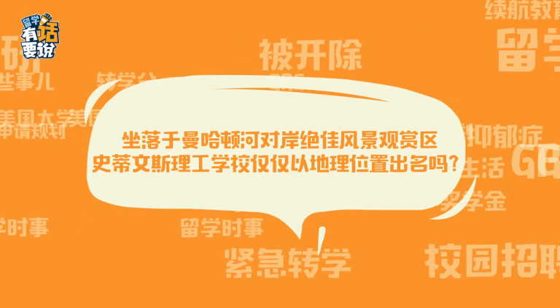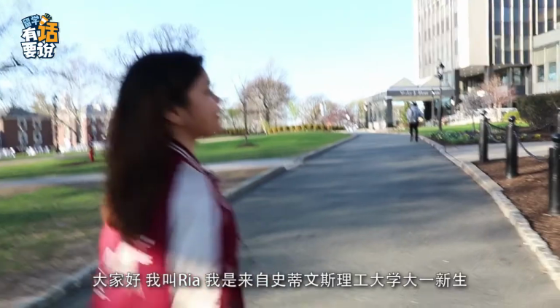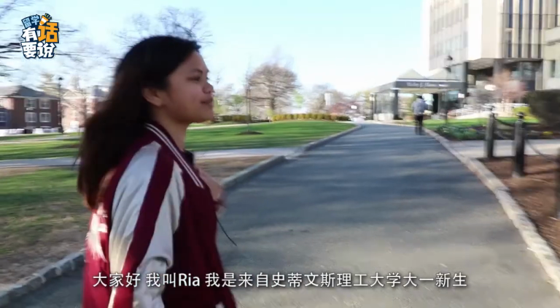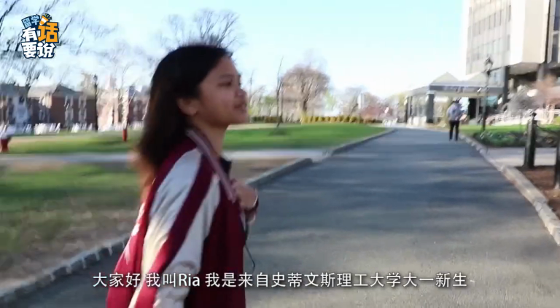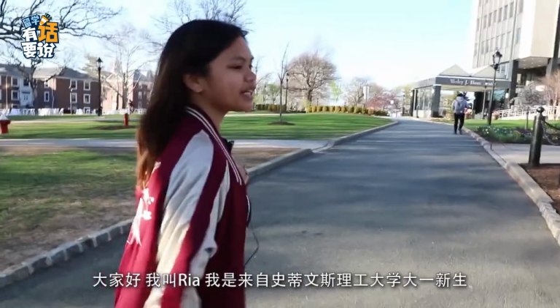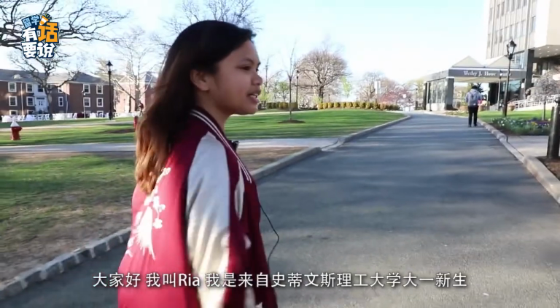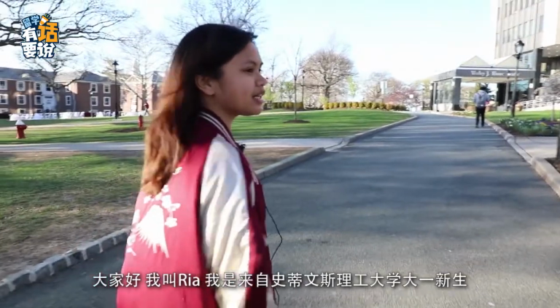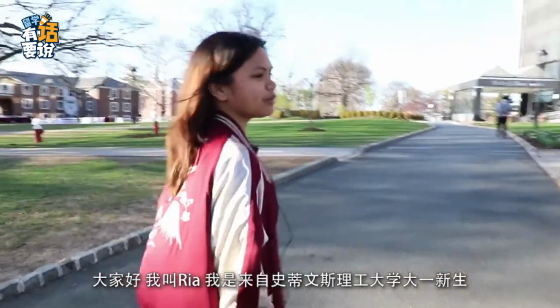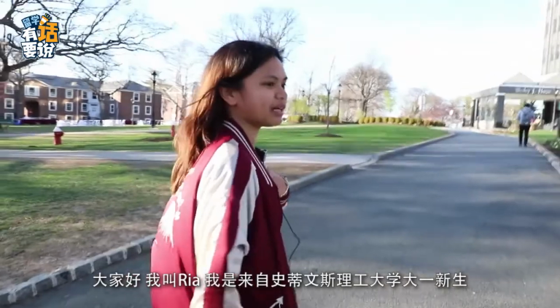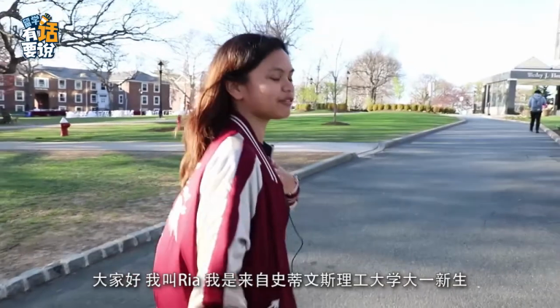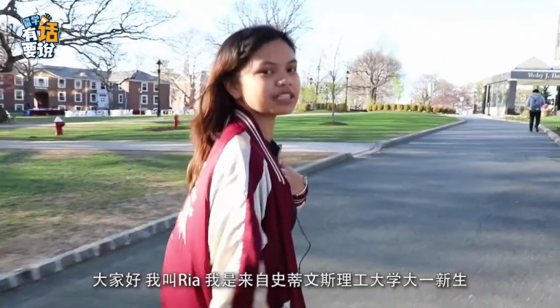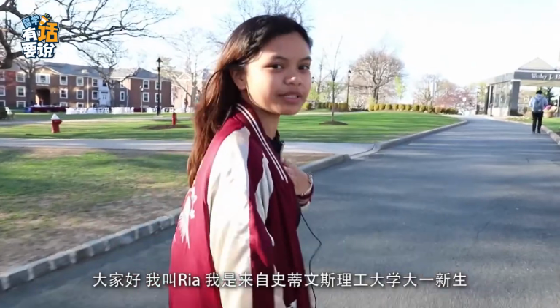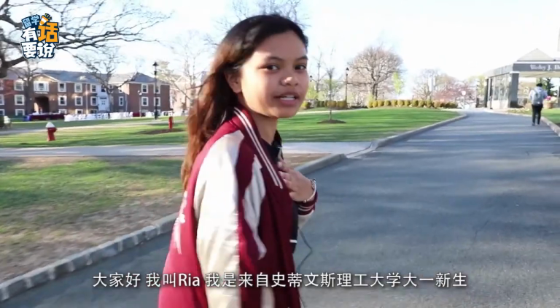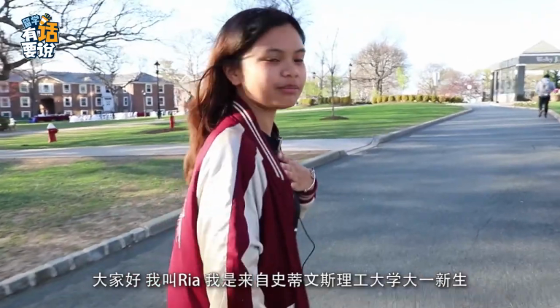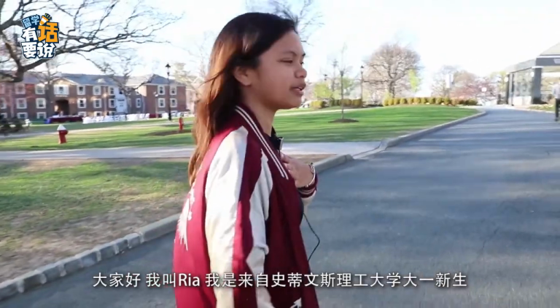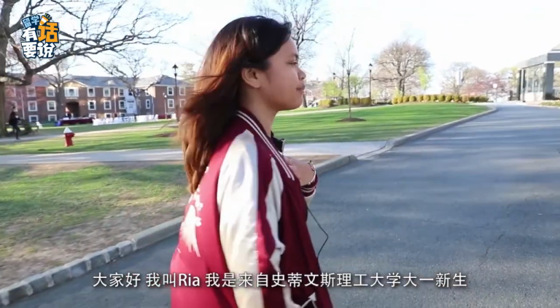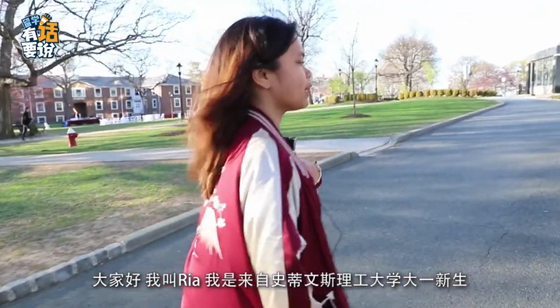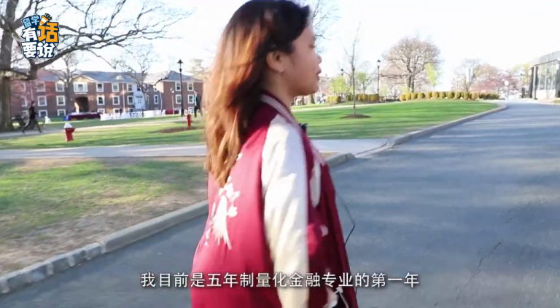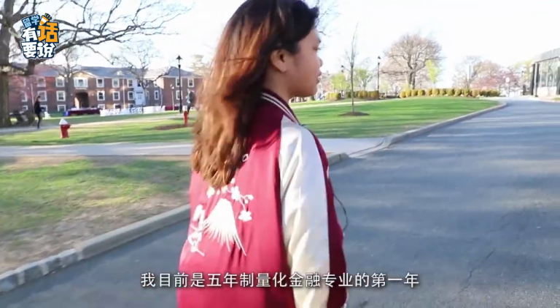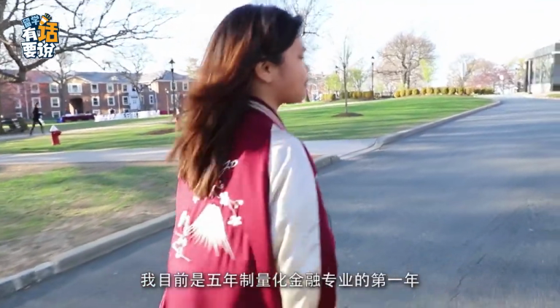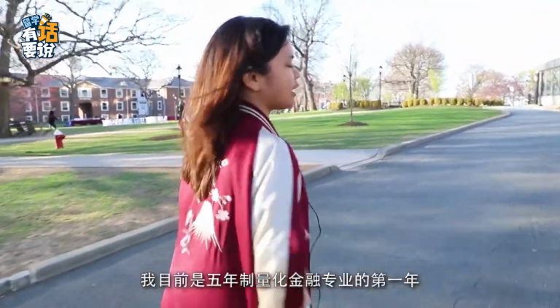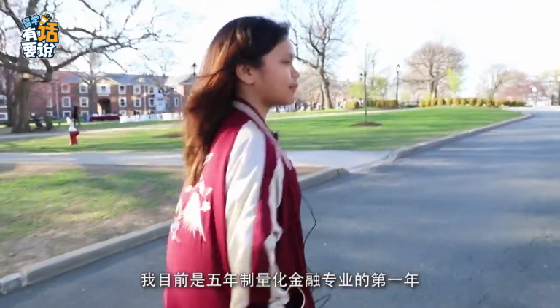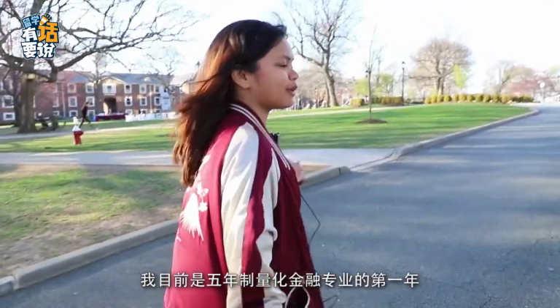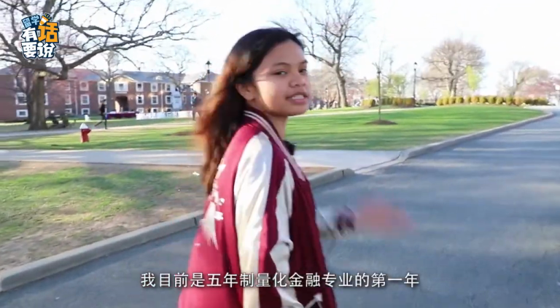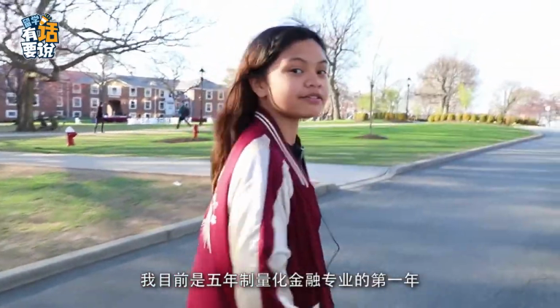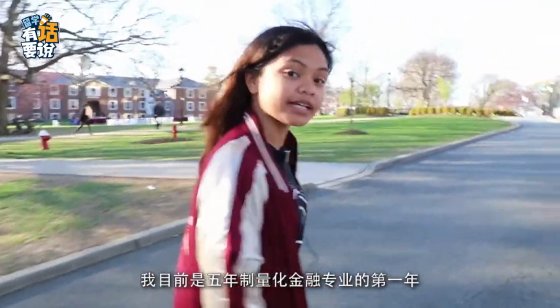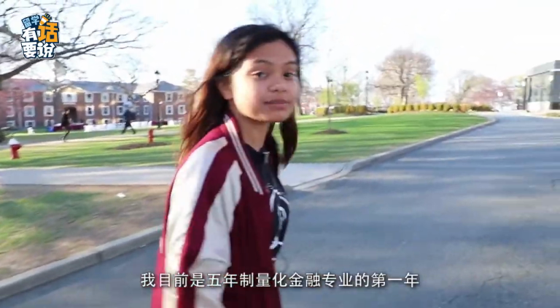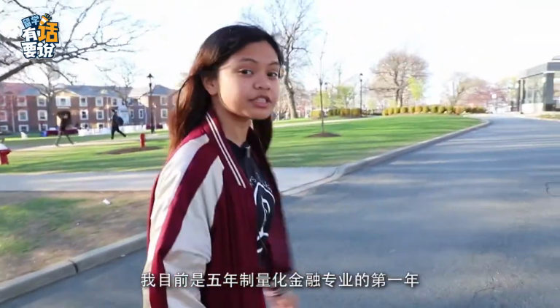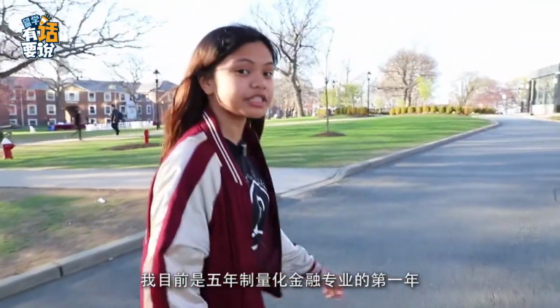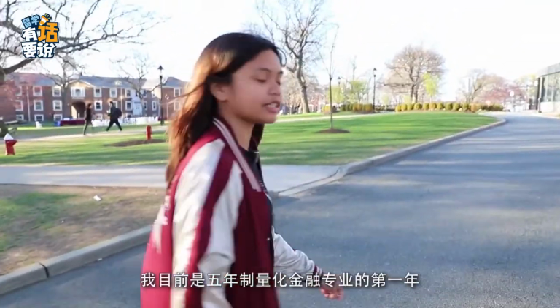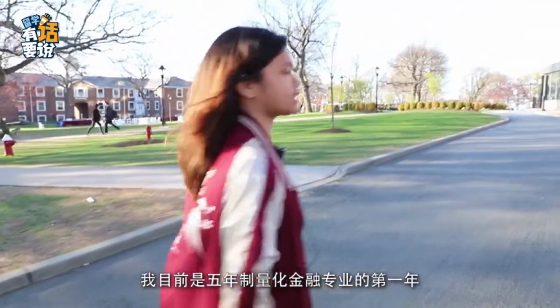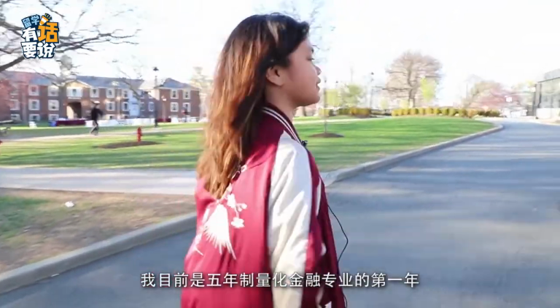My name is Ria. I'm a freshman and I'm one out of five quantitative finance majors here at Stevens.